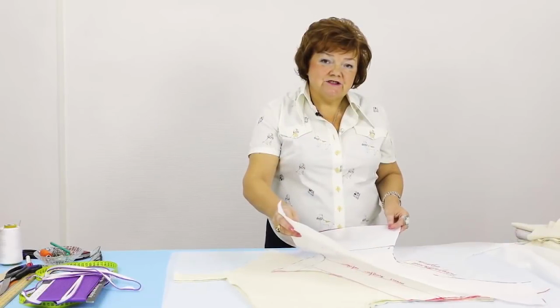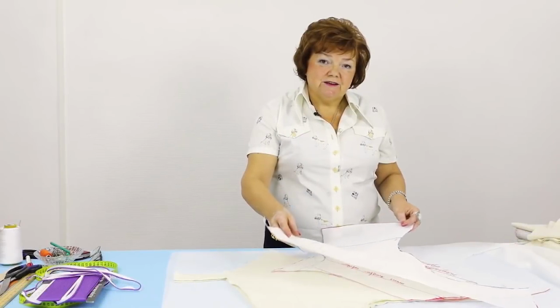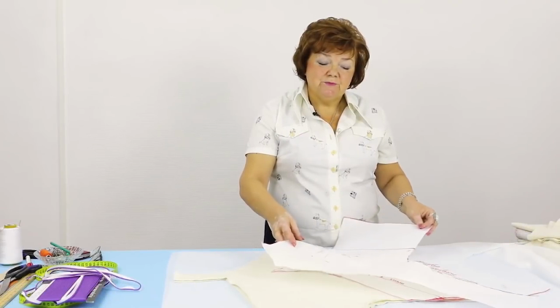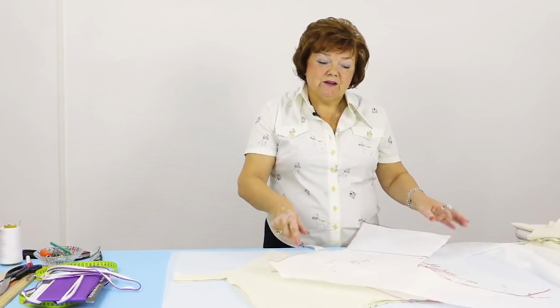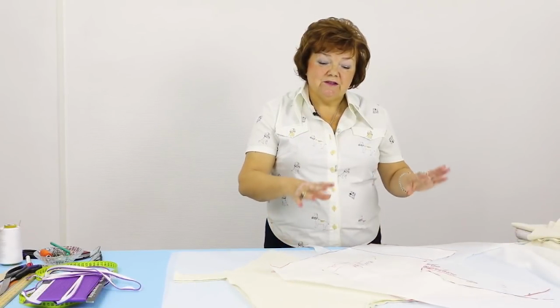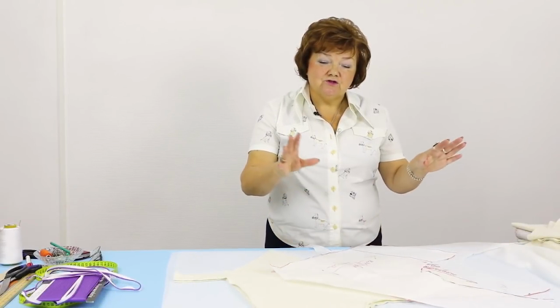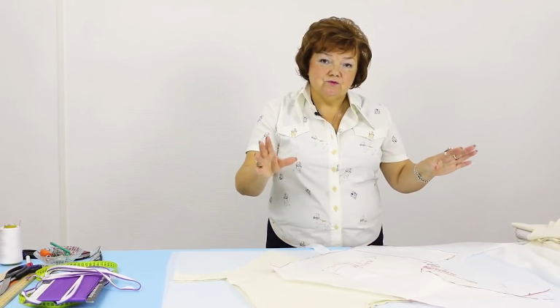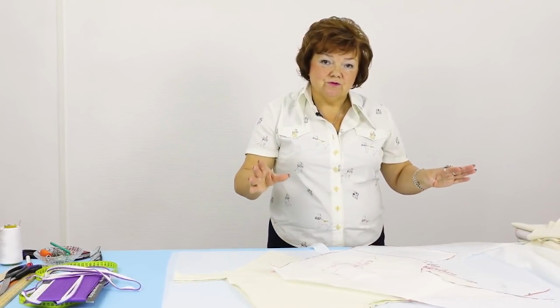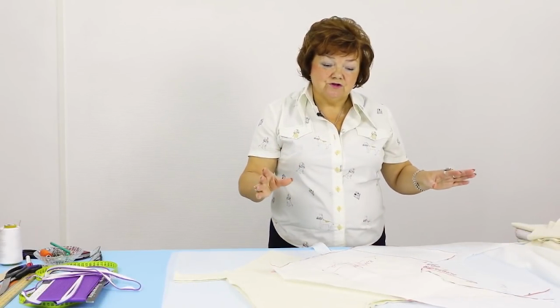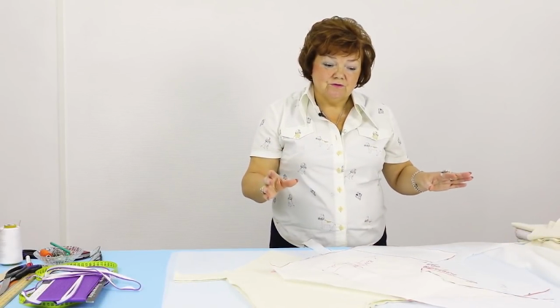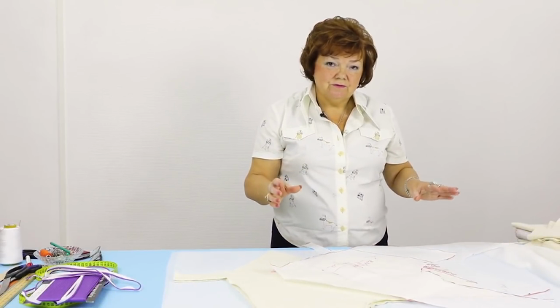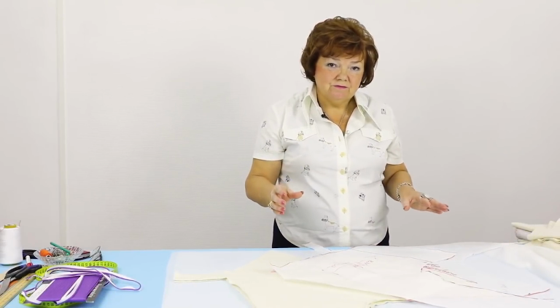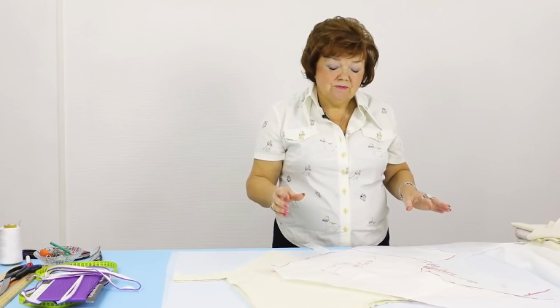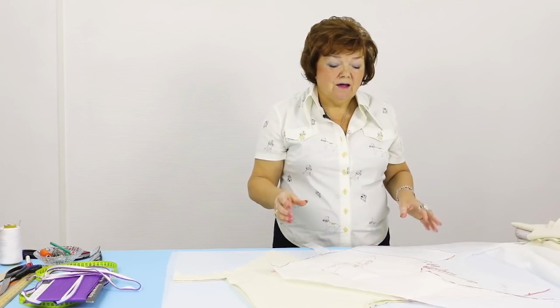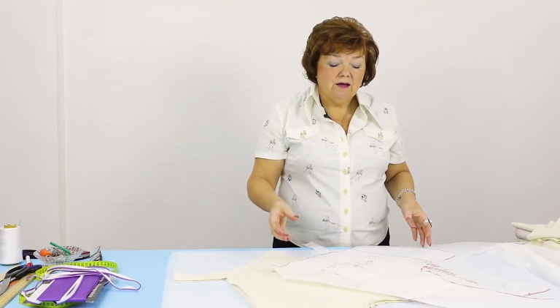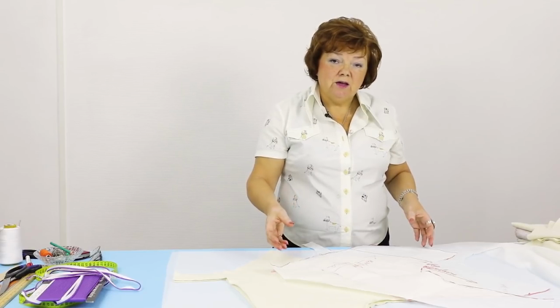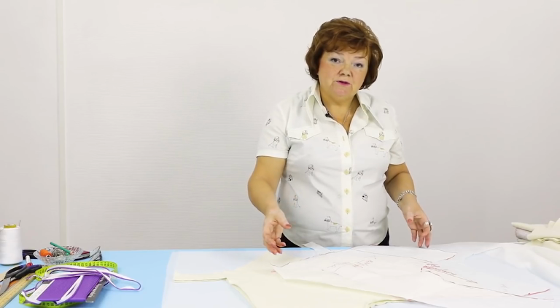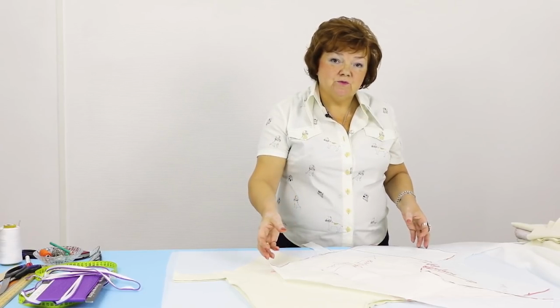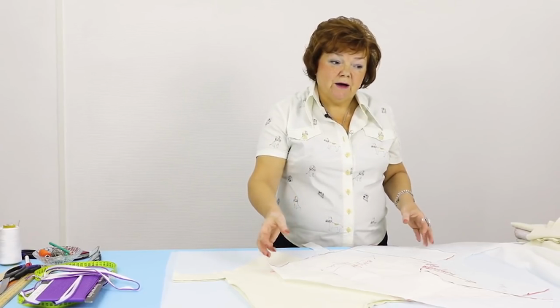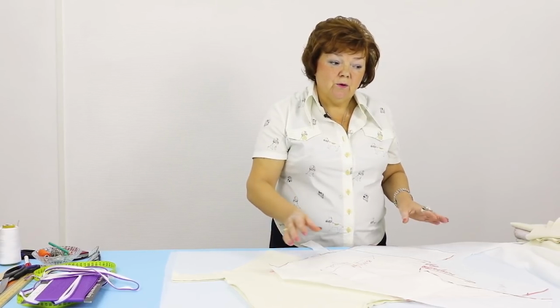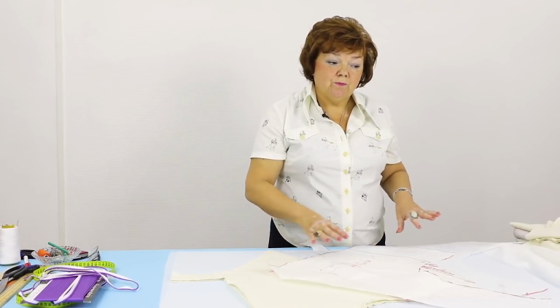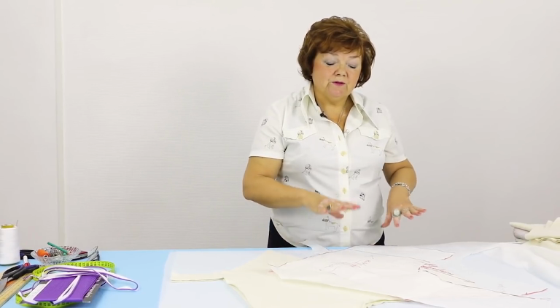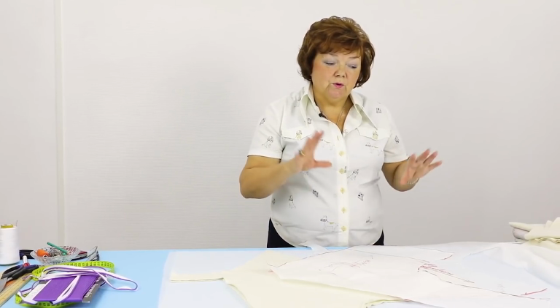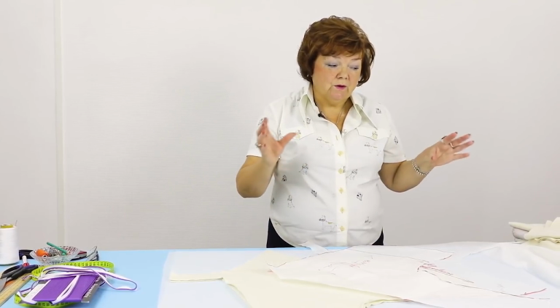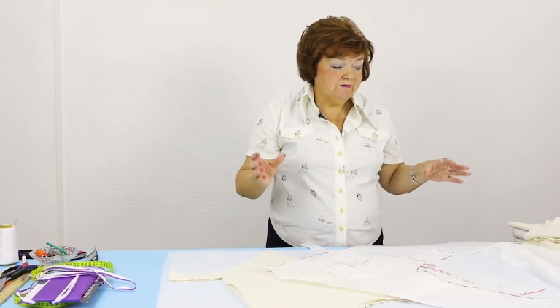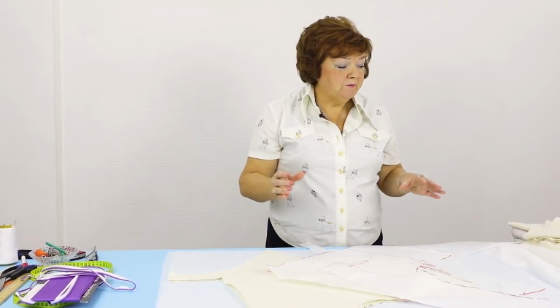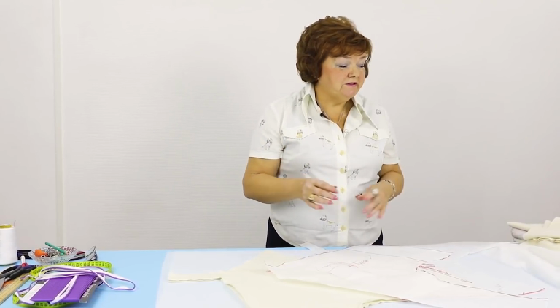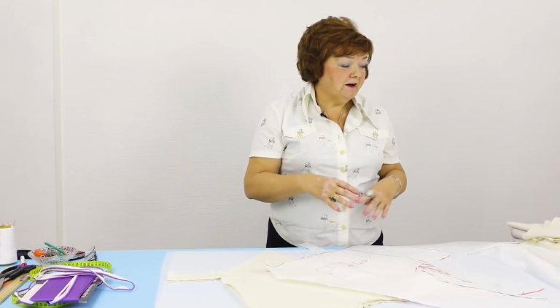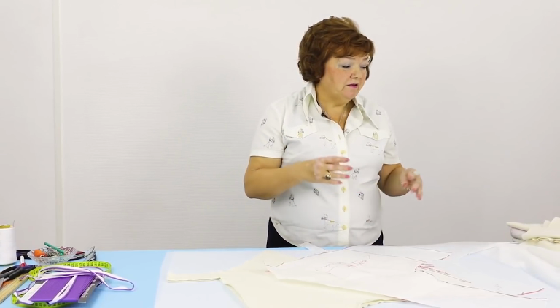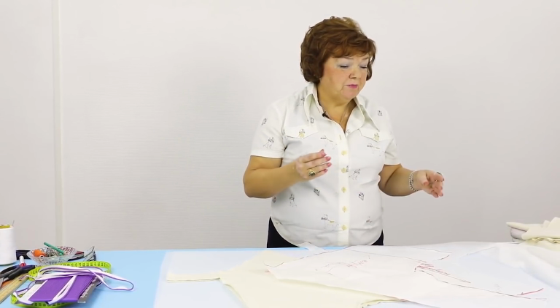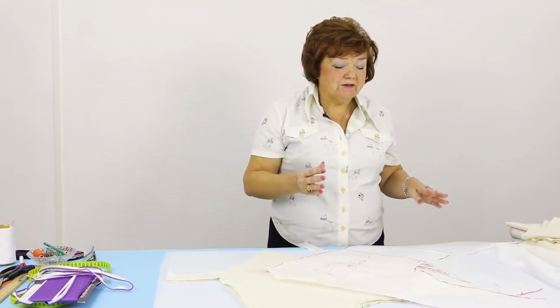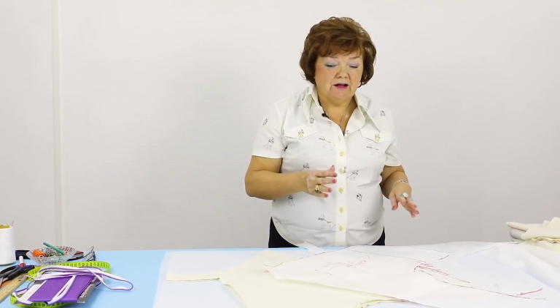Hello everyone! This is Pakshta Fashion Workshop. I remind you that we post new videos every day.